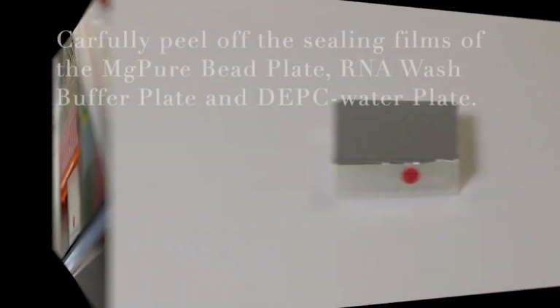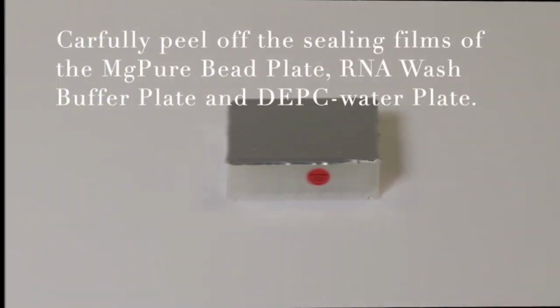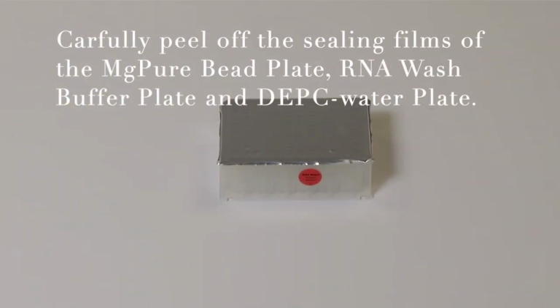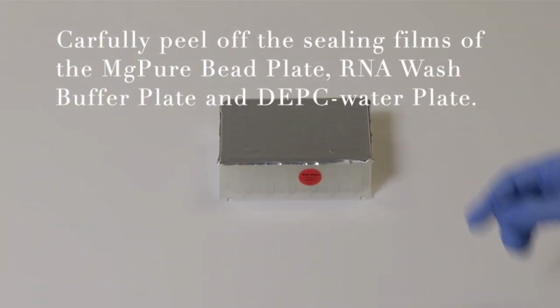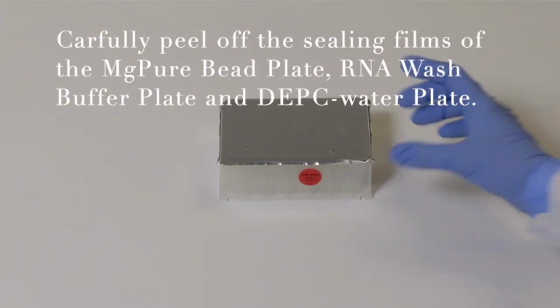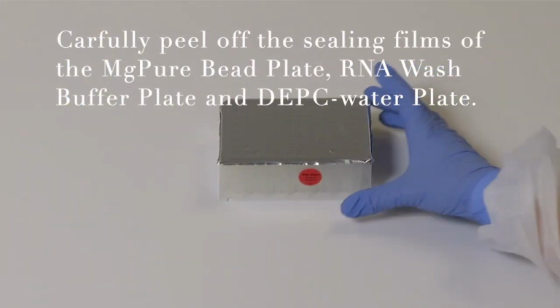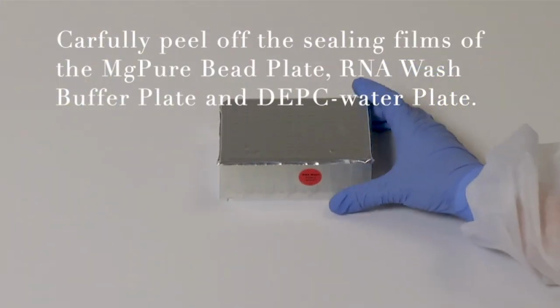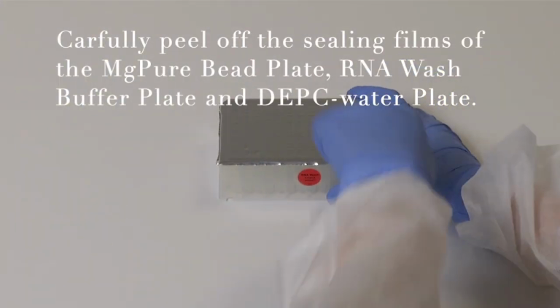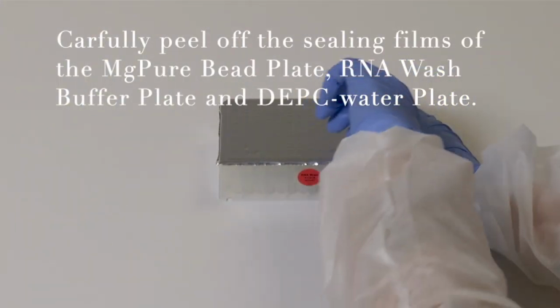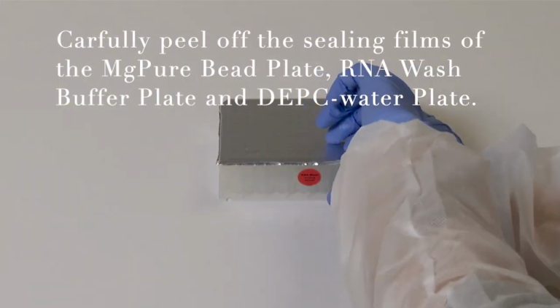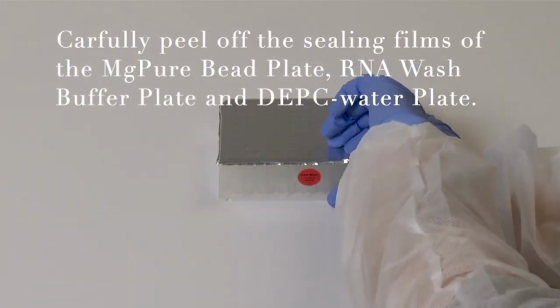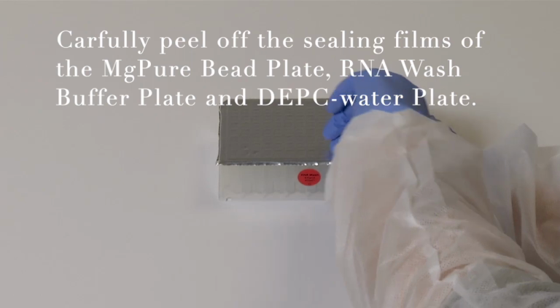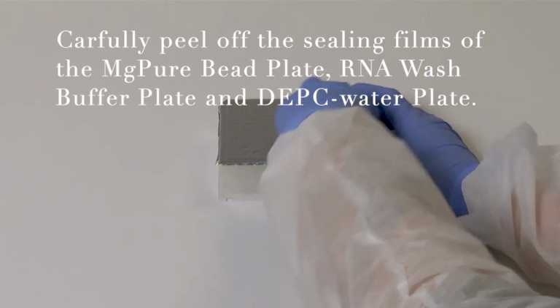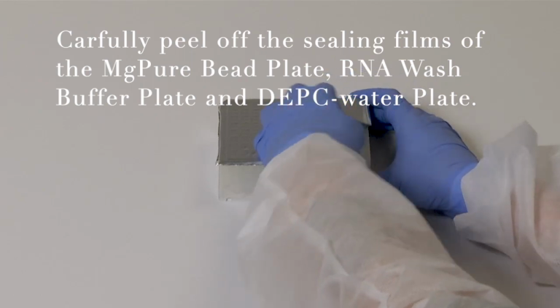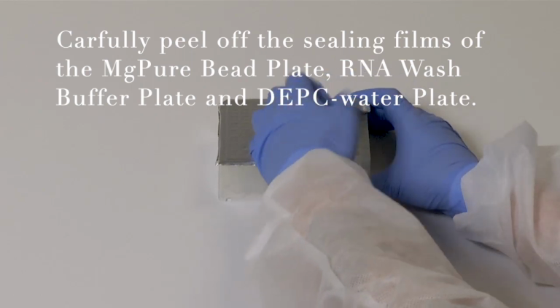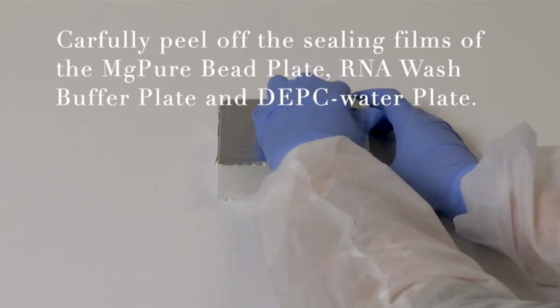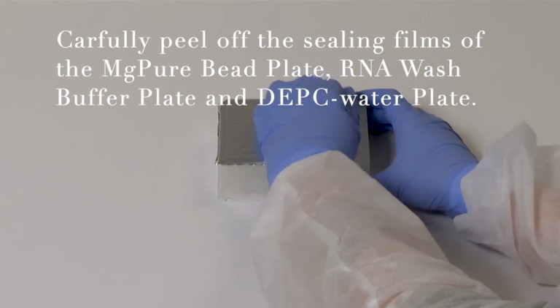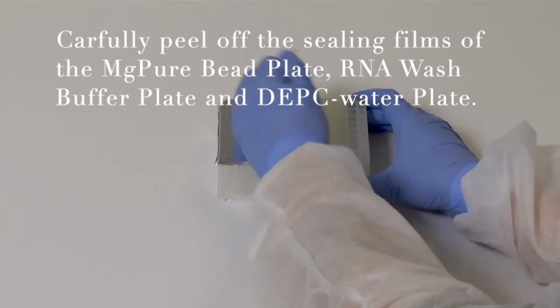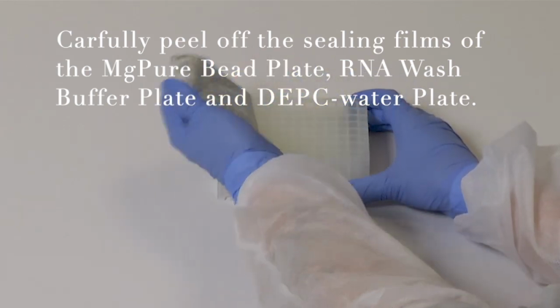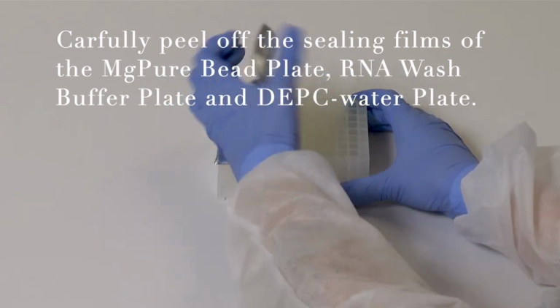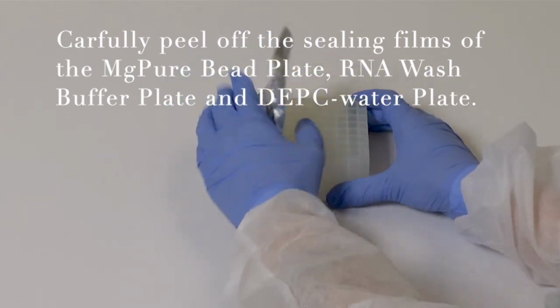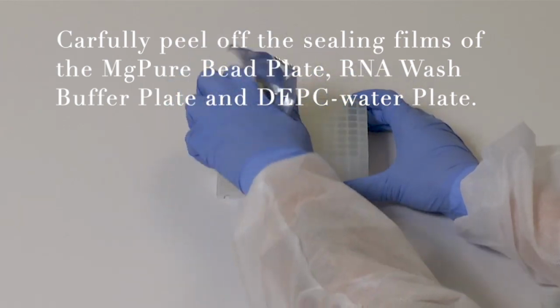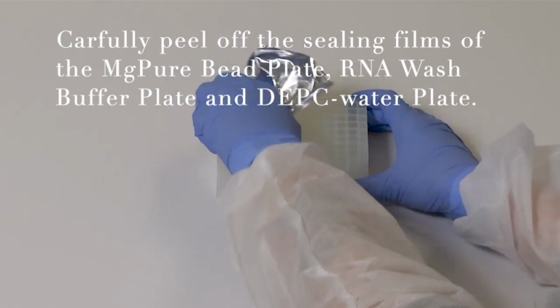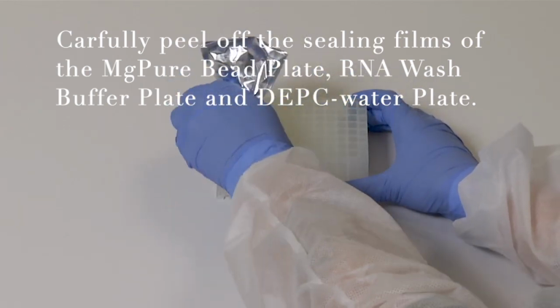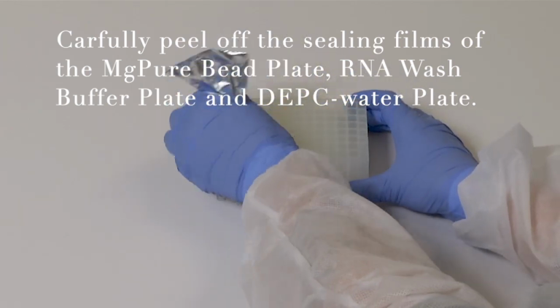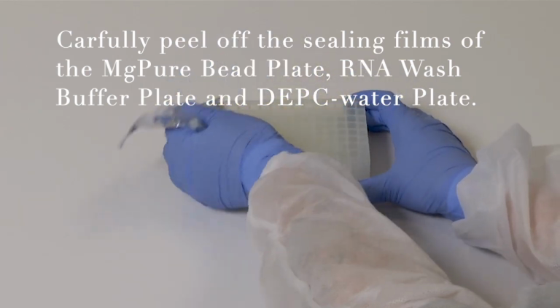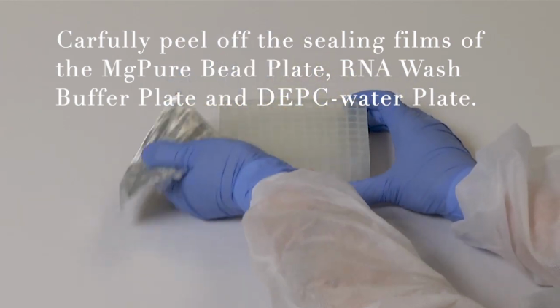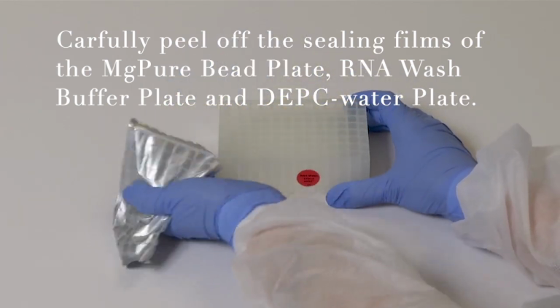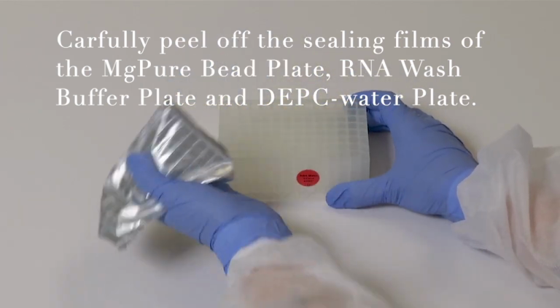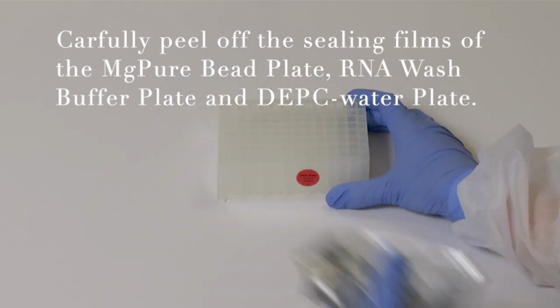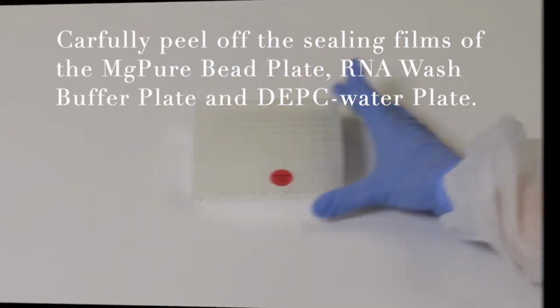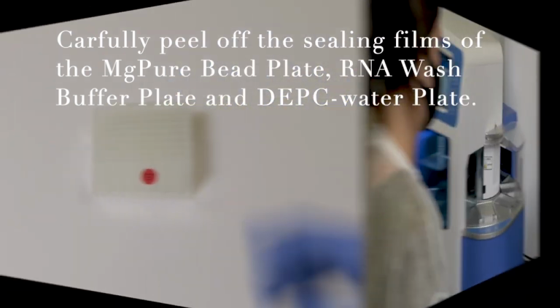Take off the sealing films of the MGPUR beads plate, RNA wash plate, and DEPC water plate.